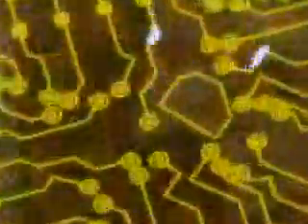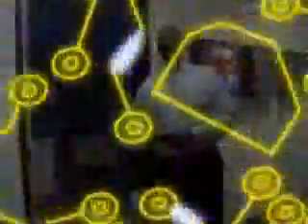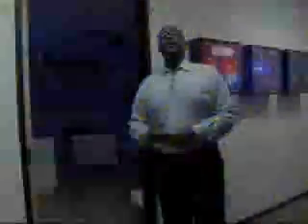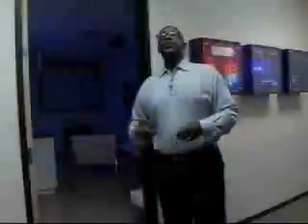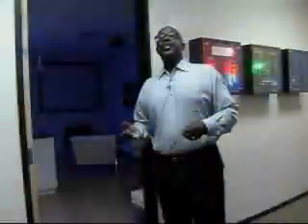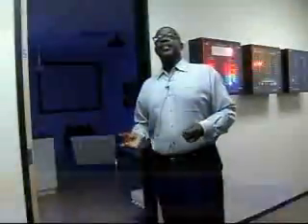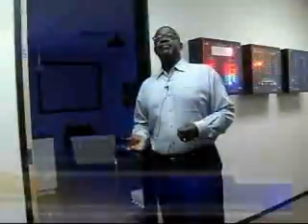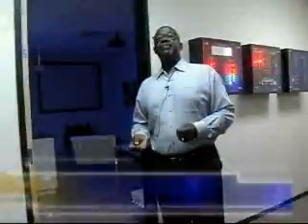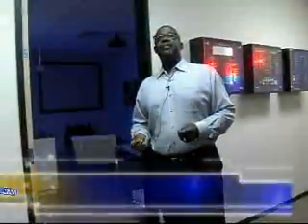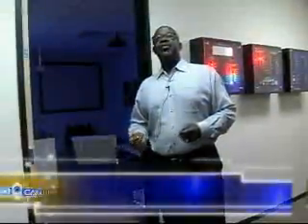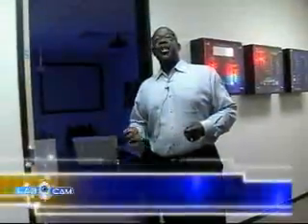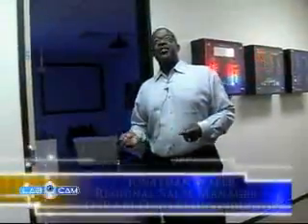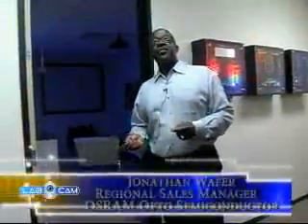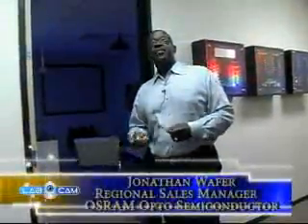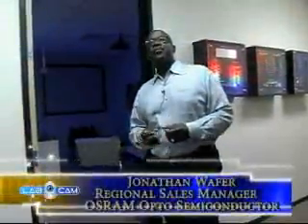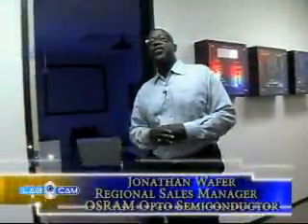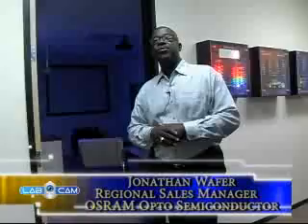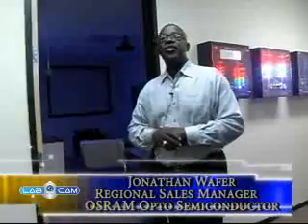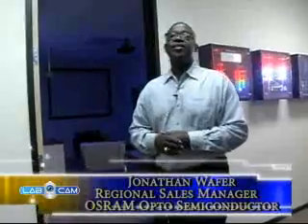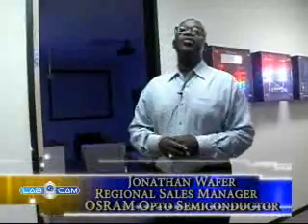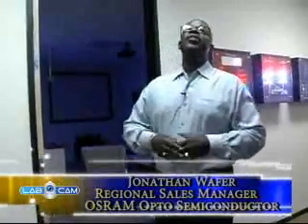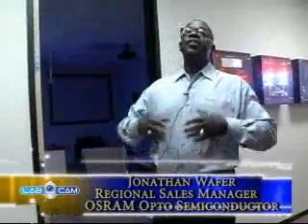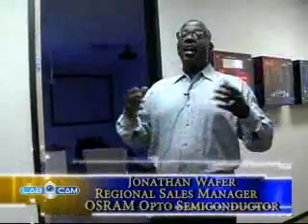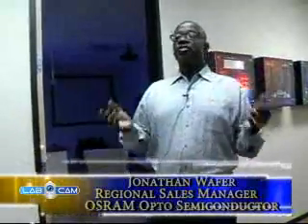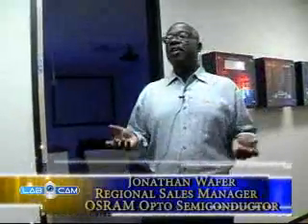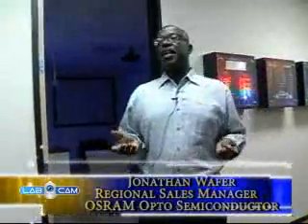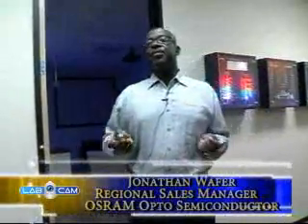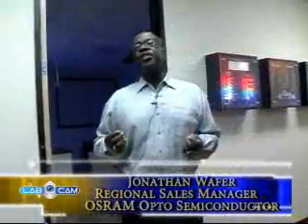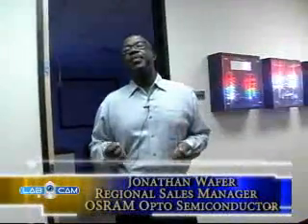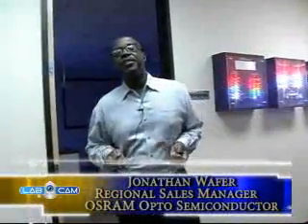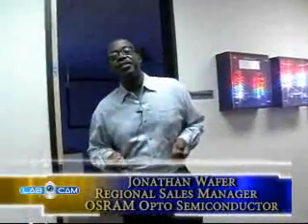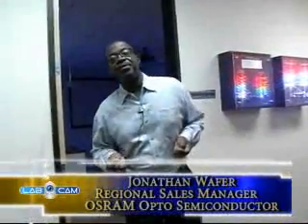Hello again, this is Jonathan Wafer, regional sales, Osram Opto Semiconductors.